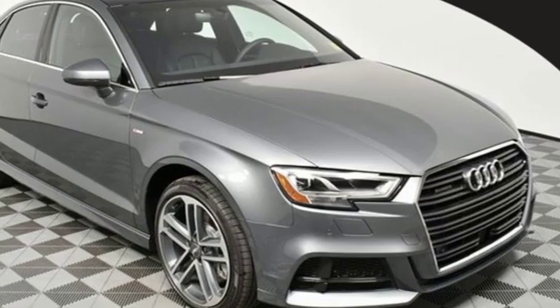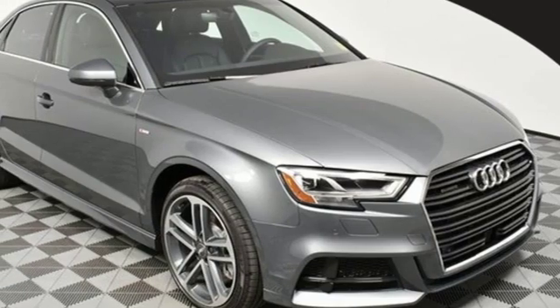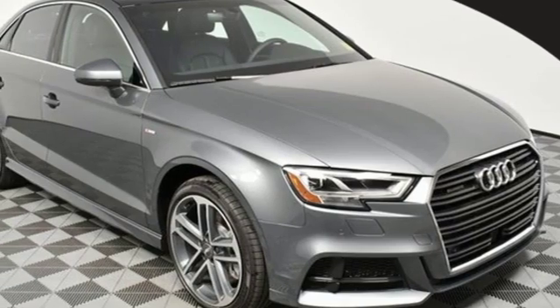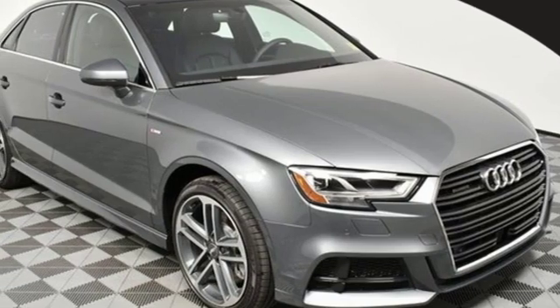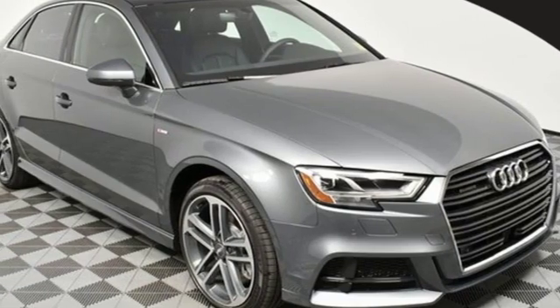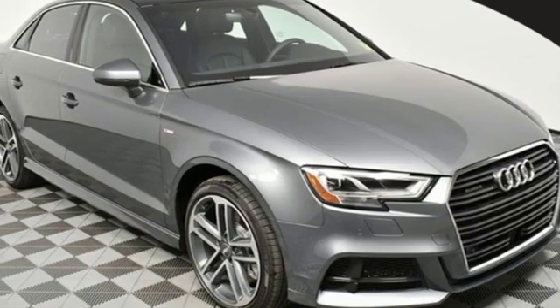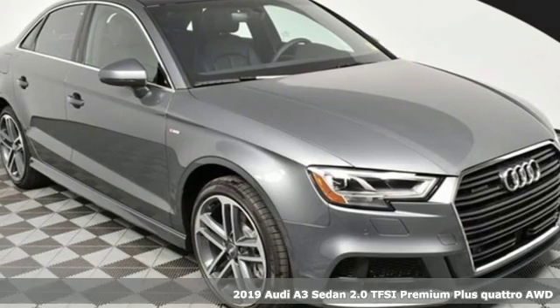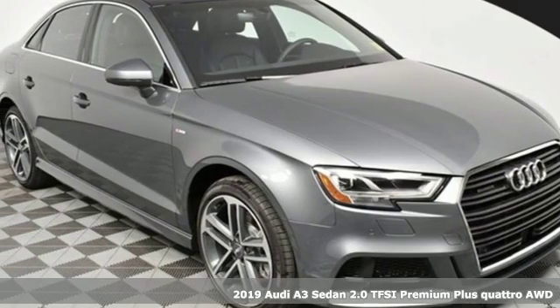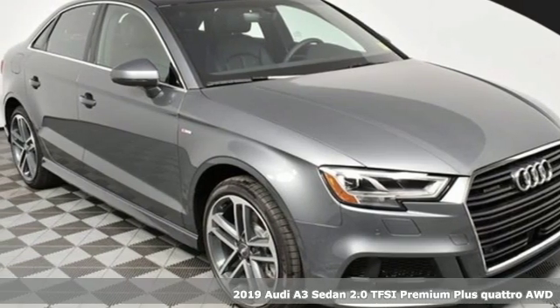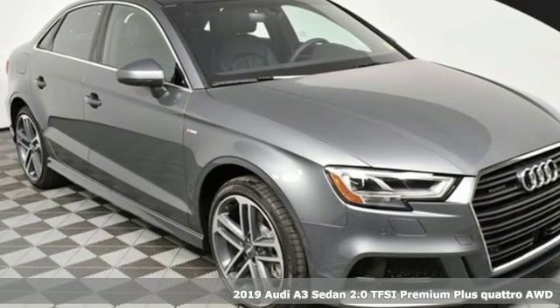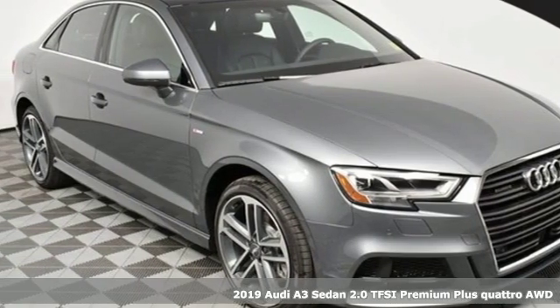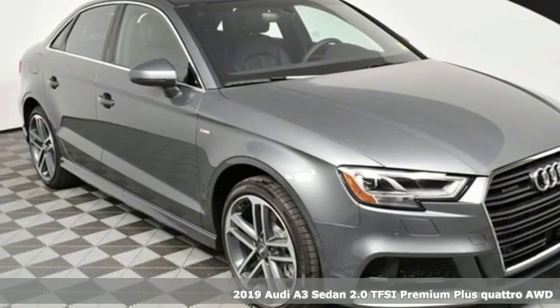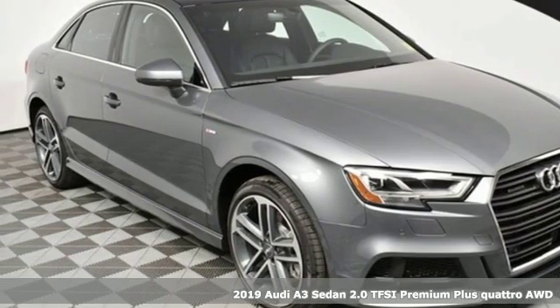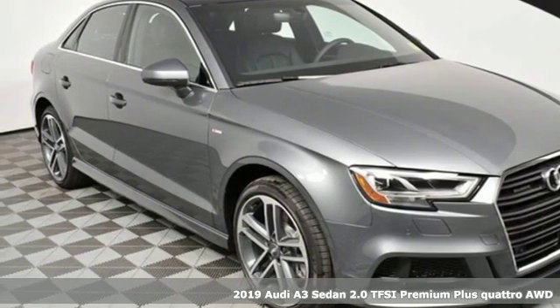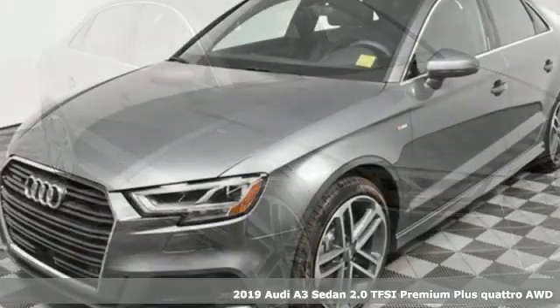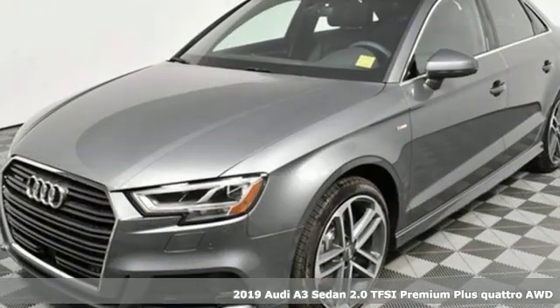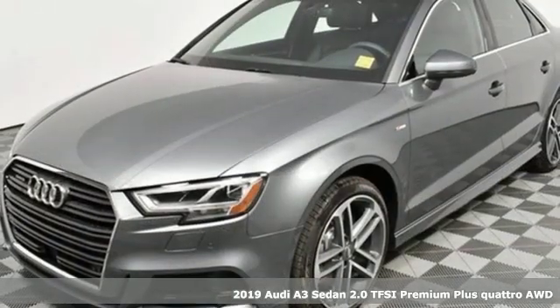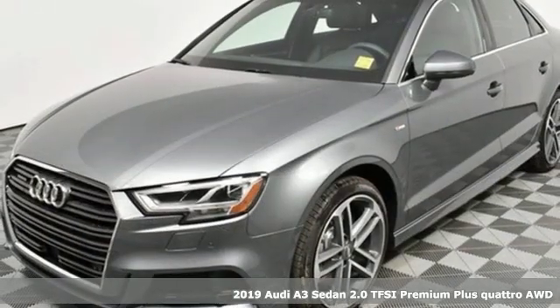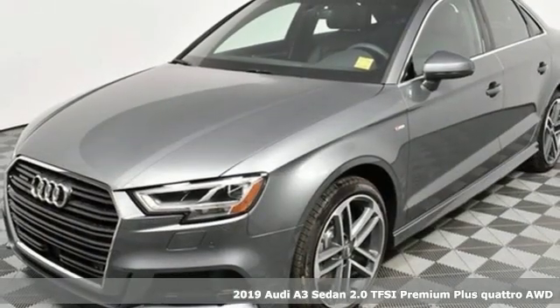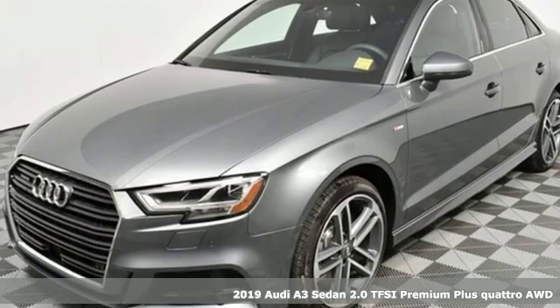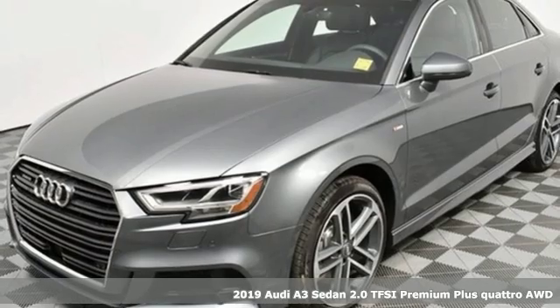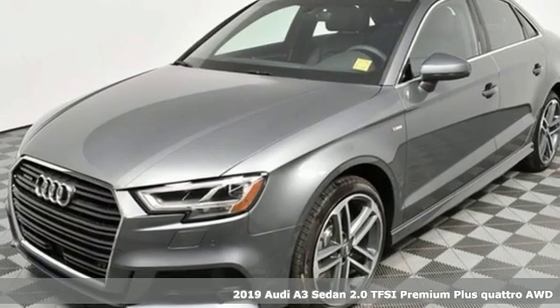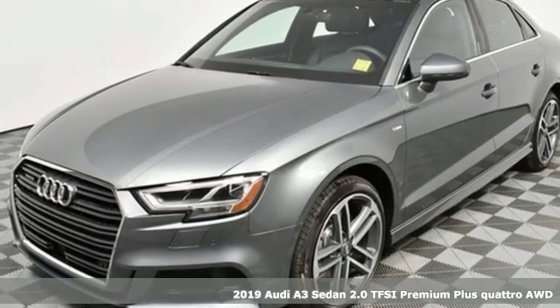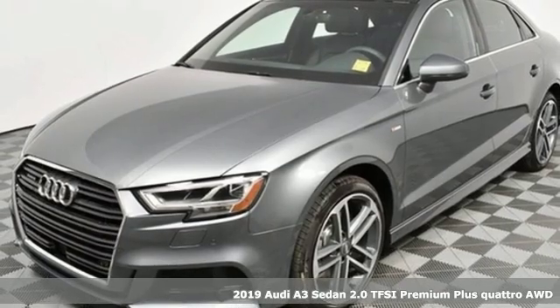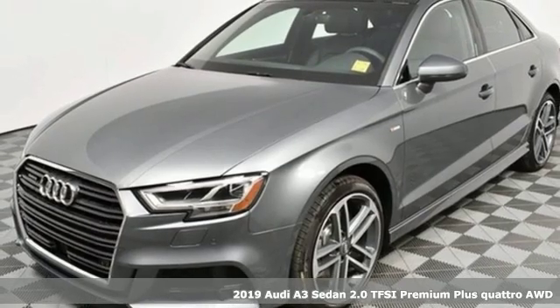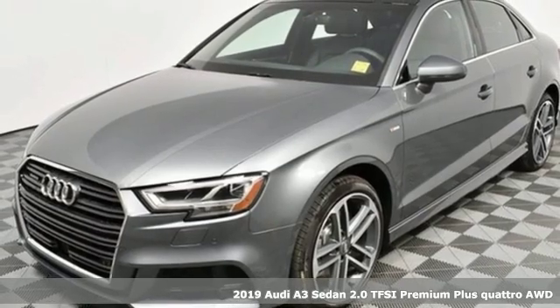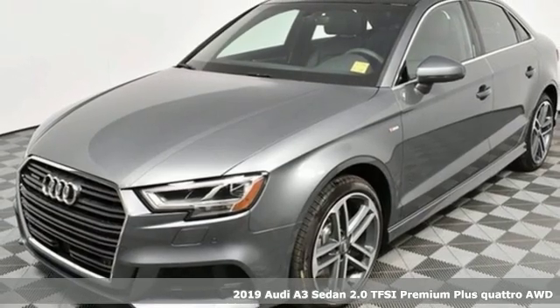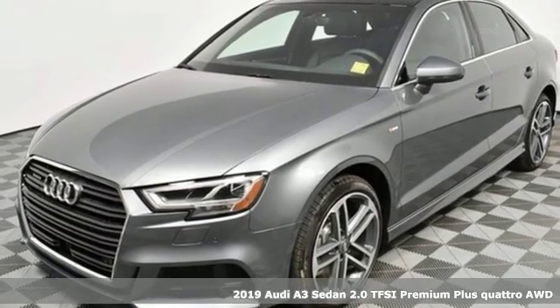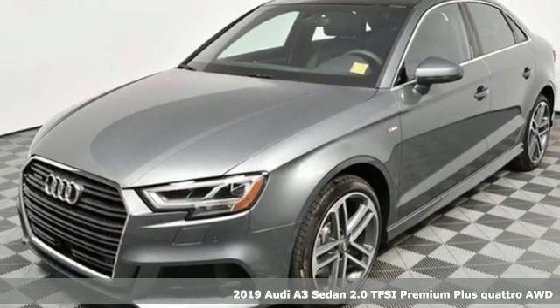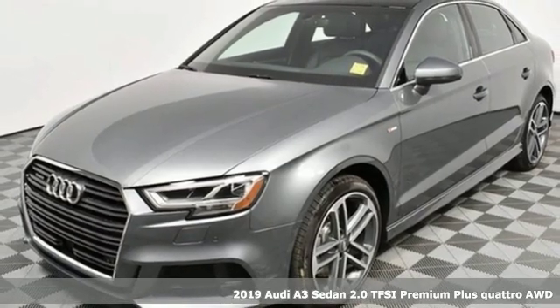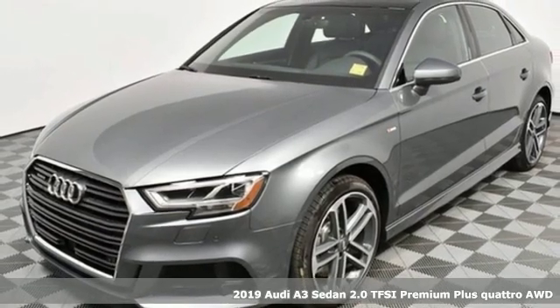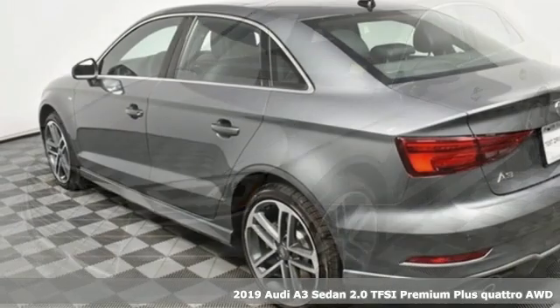It's a new 2019 Audi A3 Sedan. Get in and turn heads and corners equally well in this luxury compact.